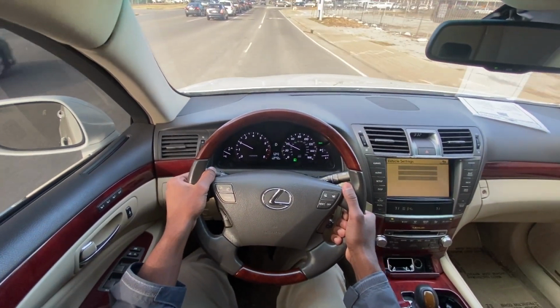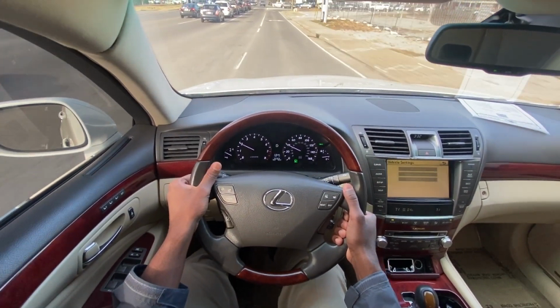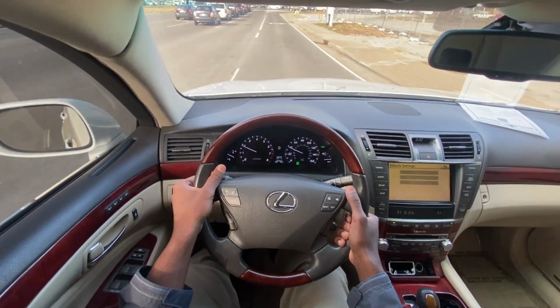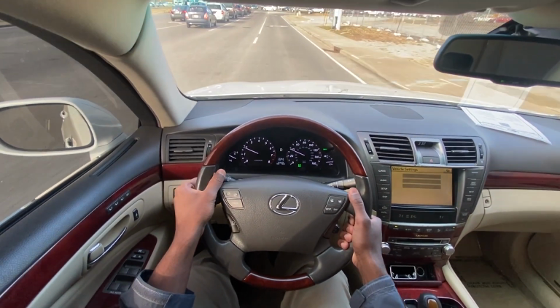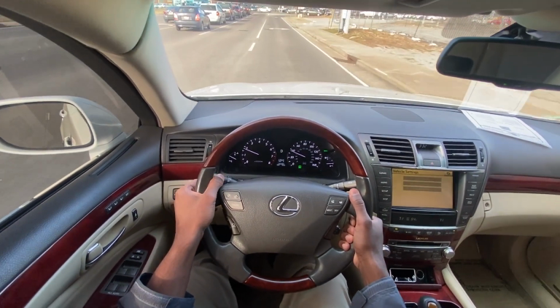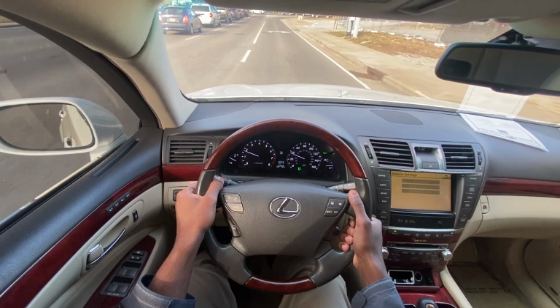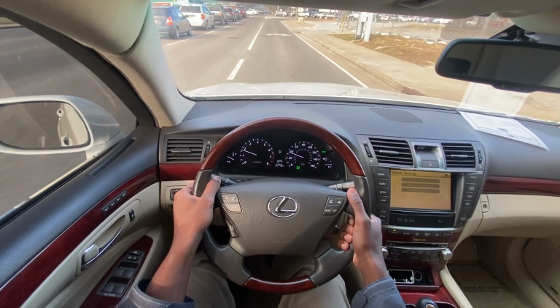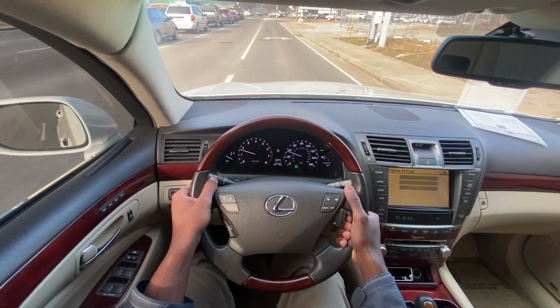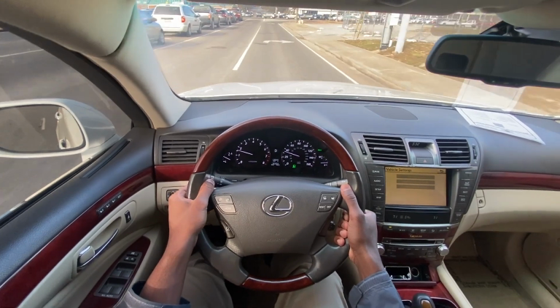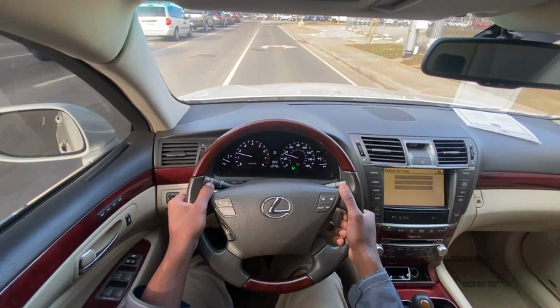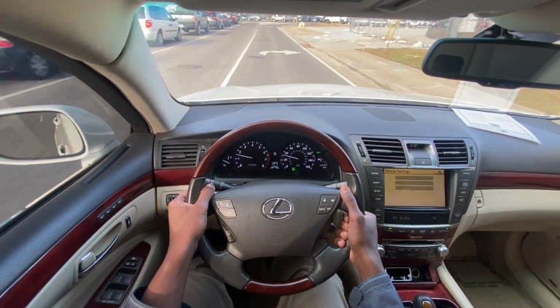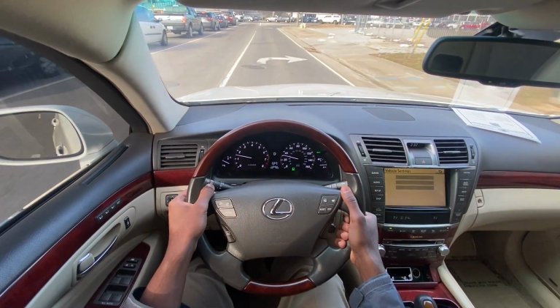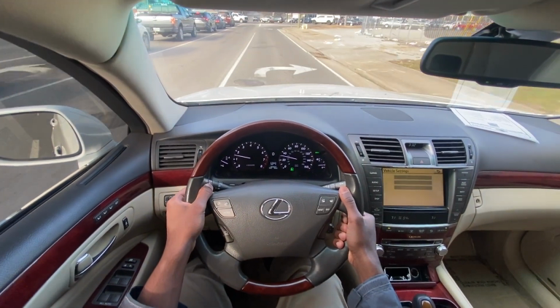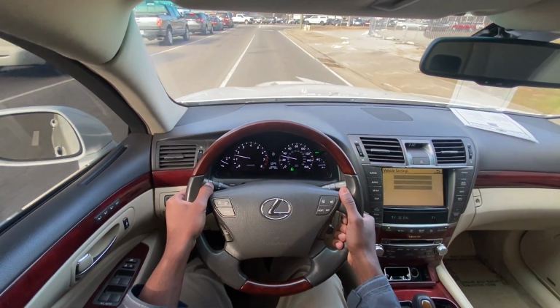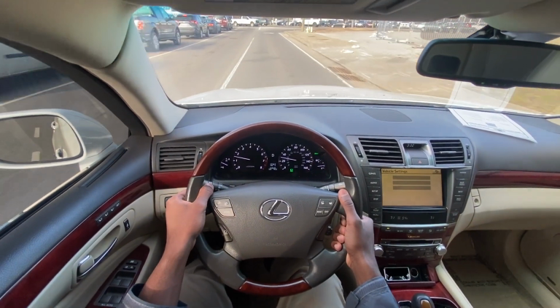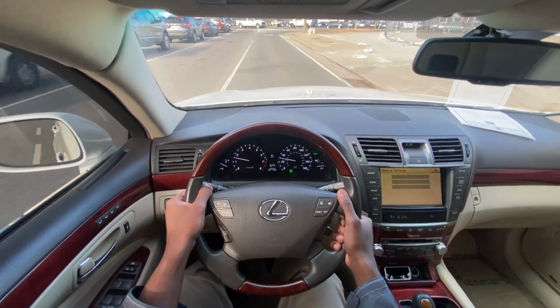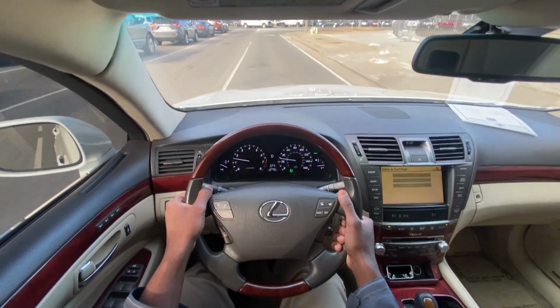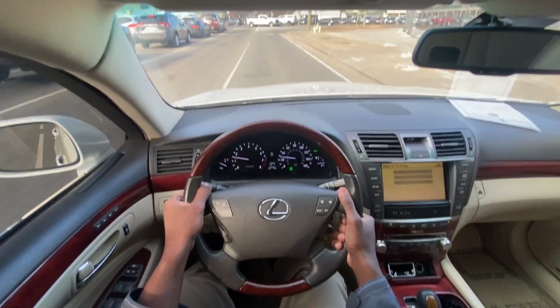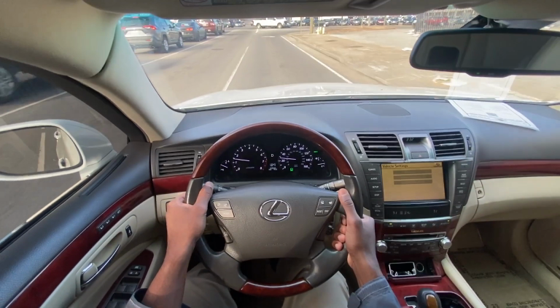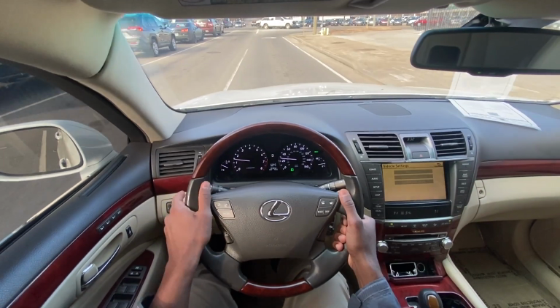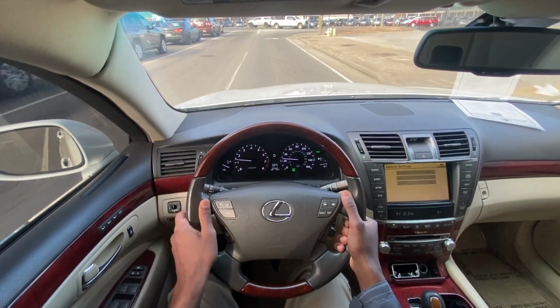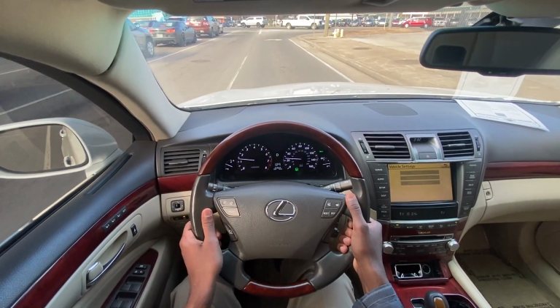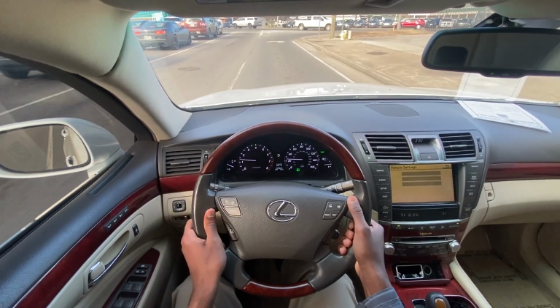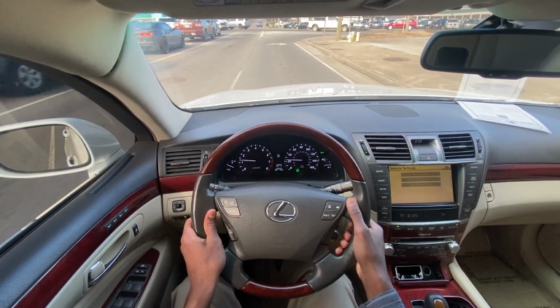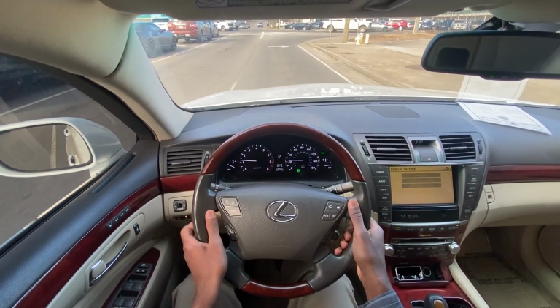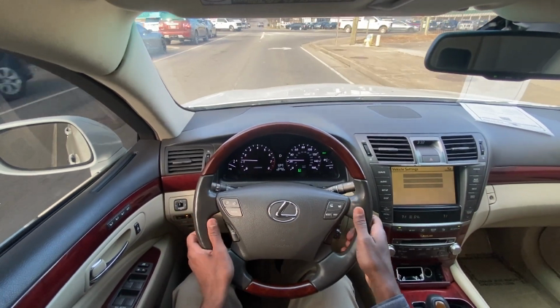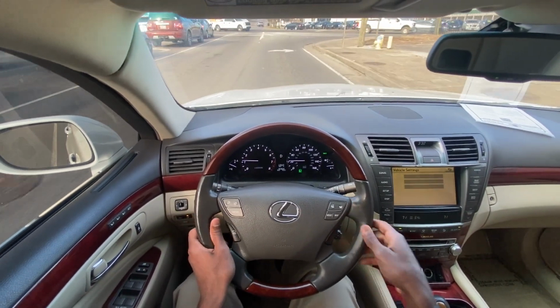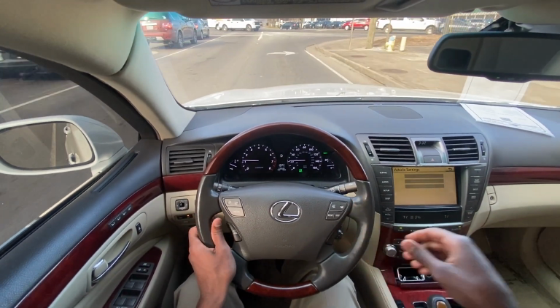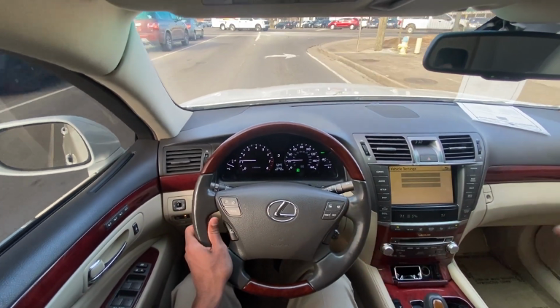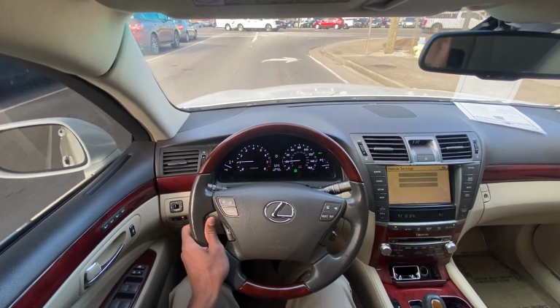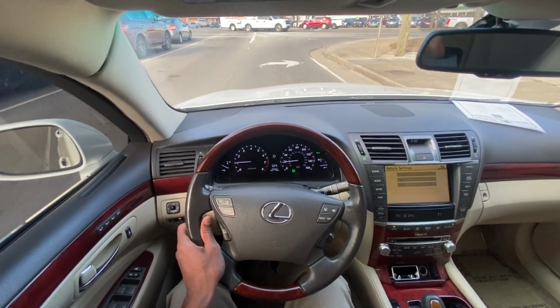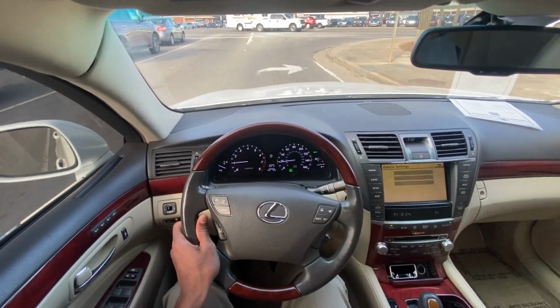But this is going to bring me to the end of my review of the 2012 Lexus LS460 all-wheel drive.